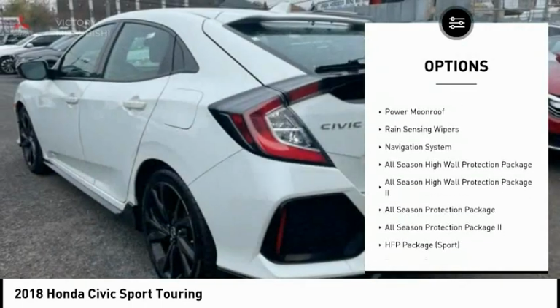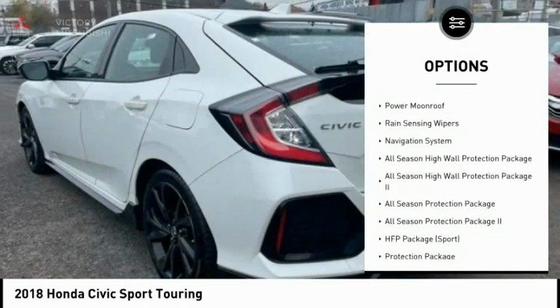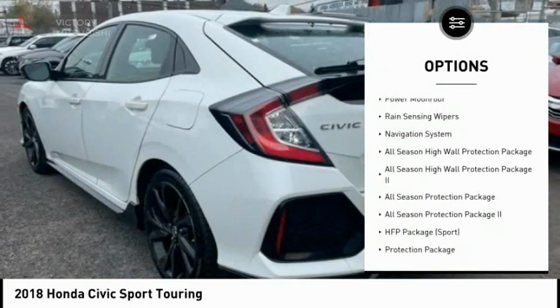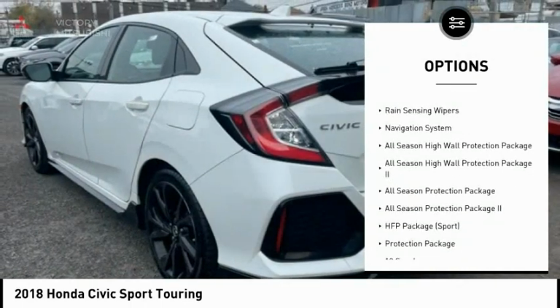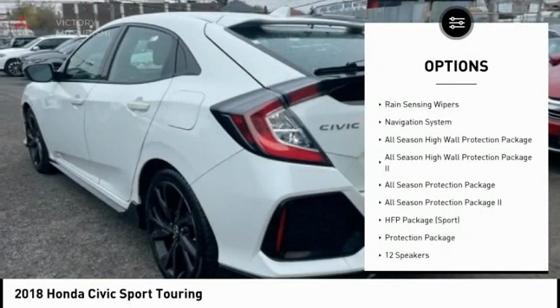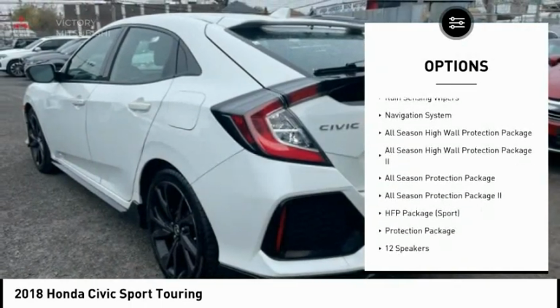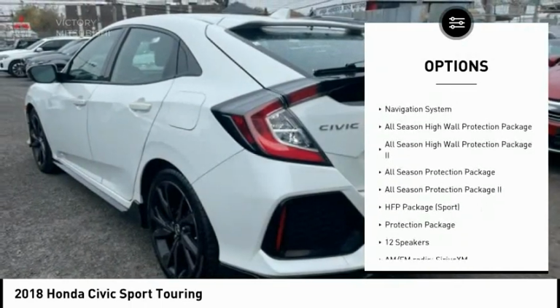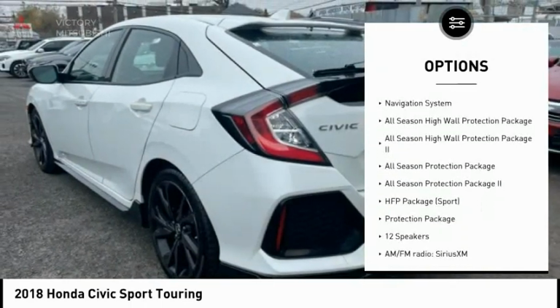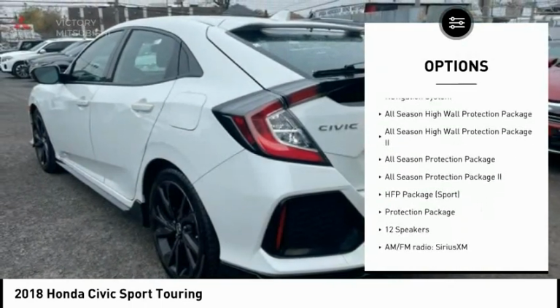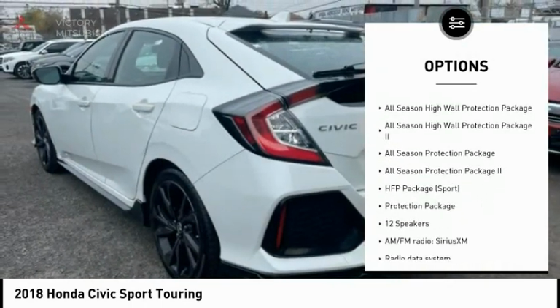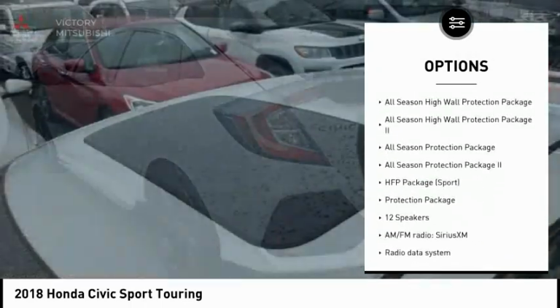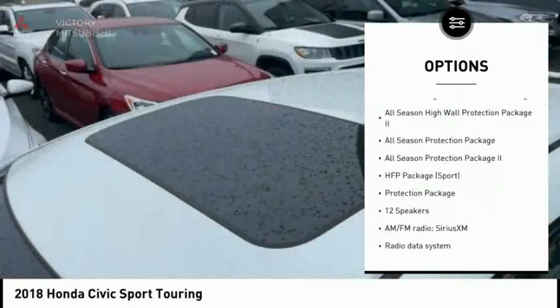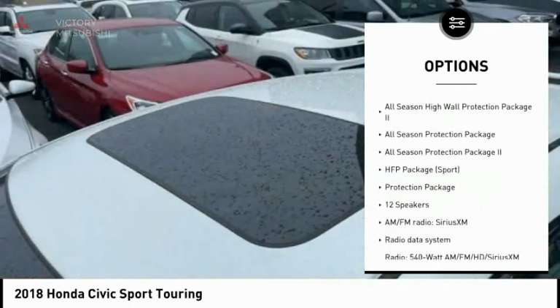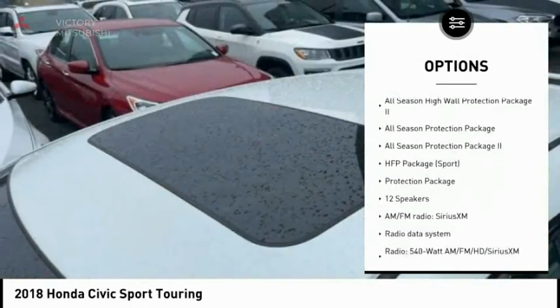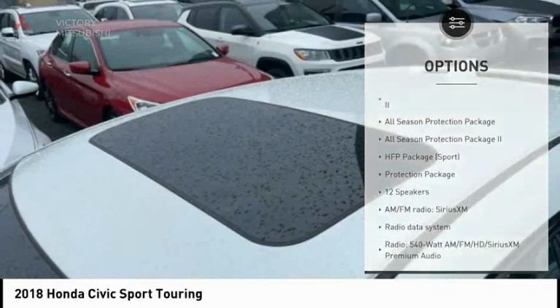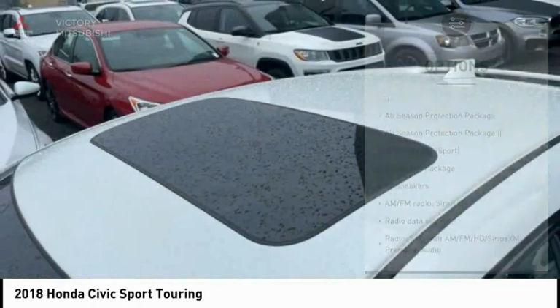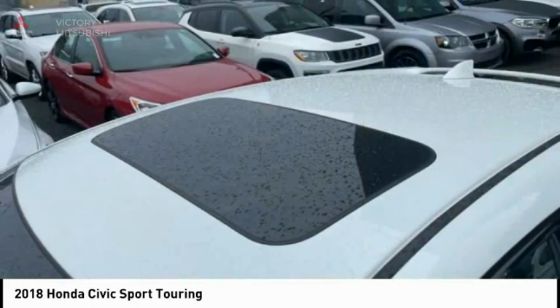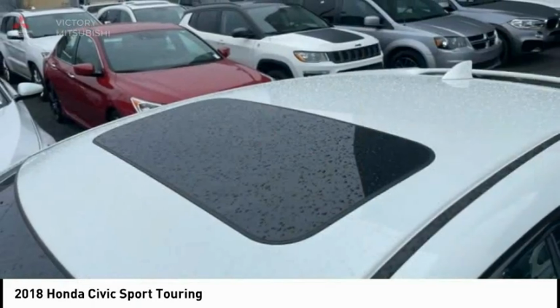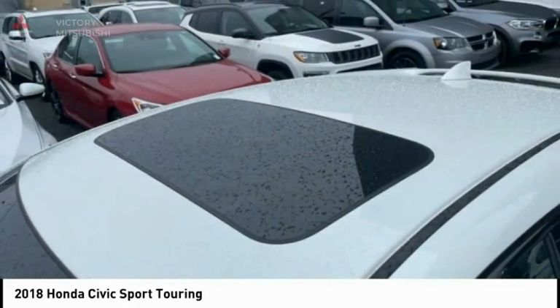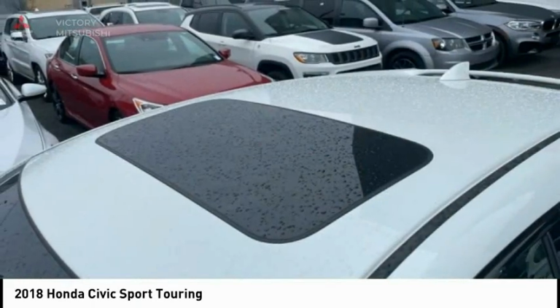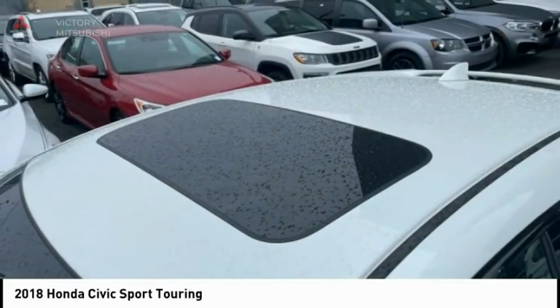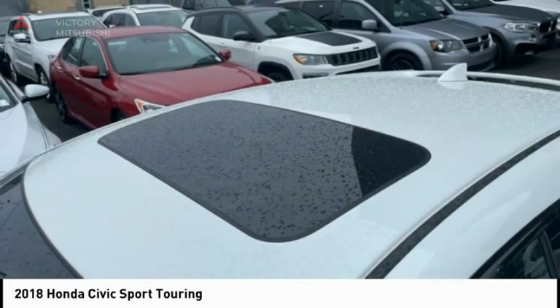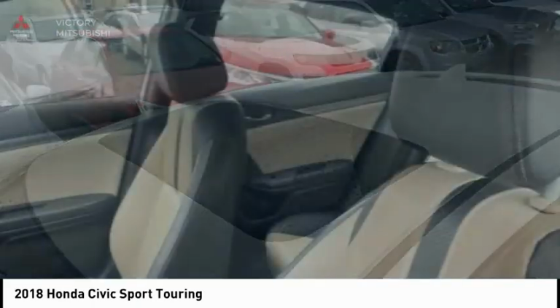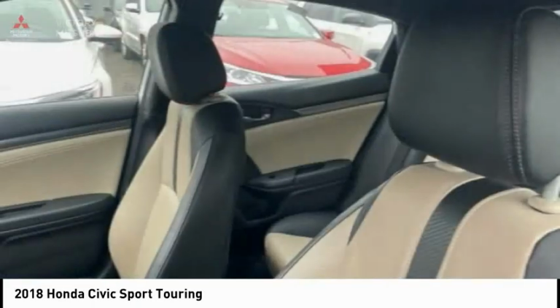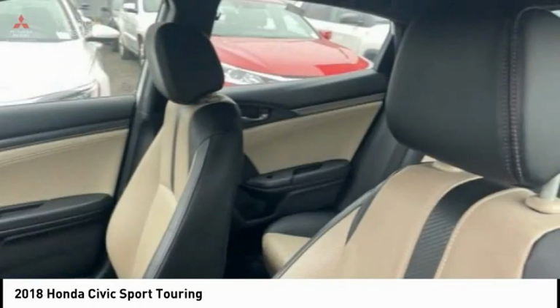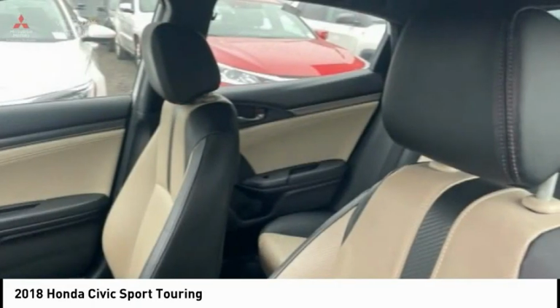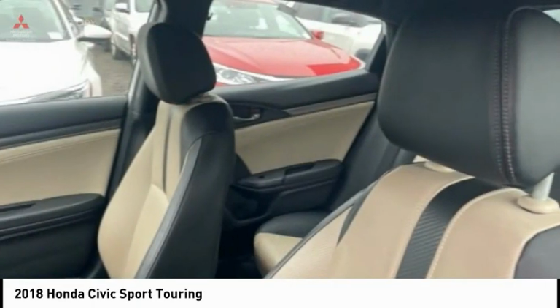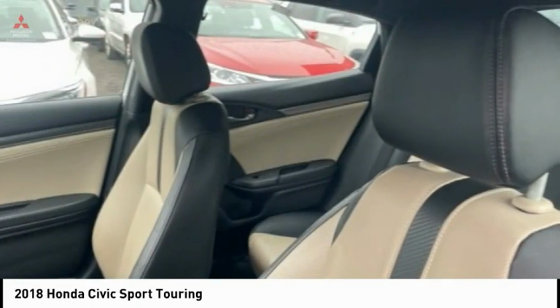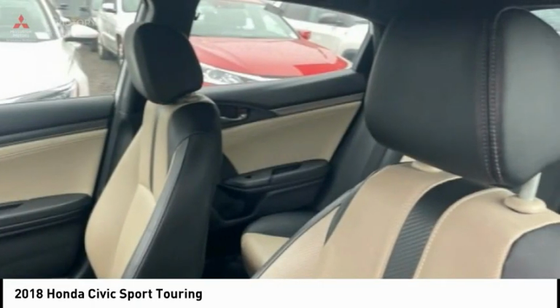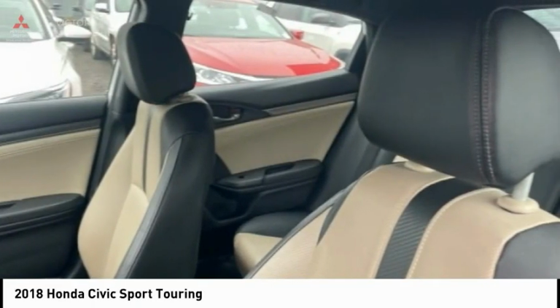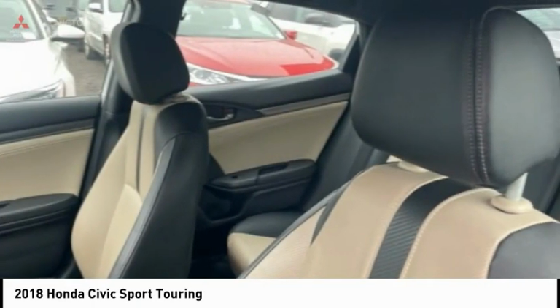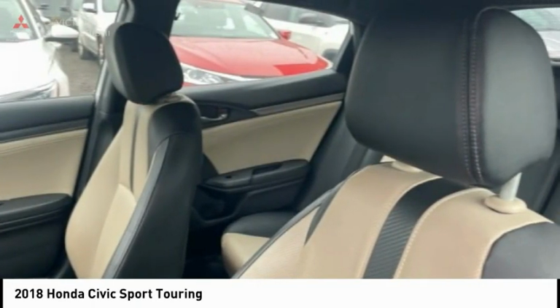Traction control, remote keyless entry, fog lights, speed control, four-wheel disc brakes, power moonroof, and rain-sensing wipers.